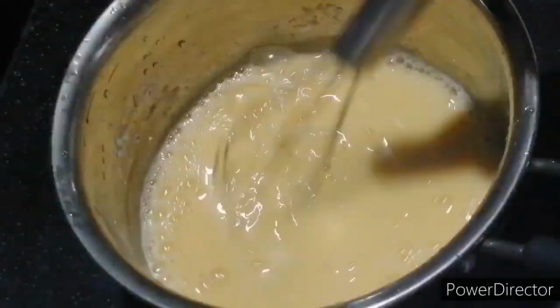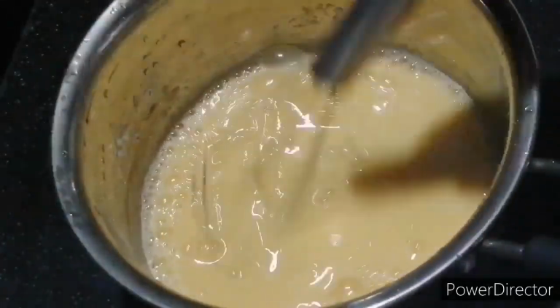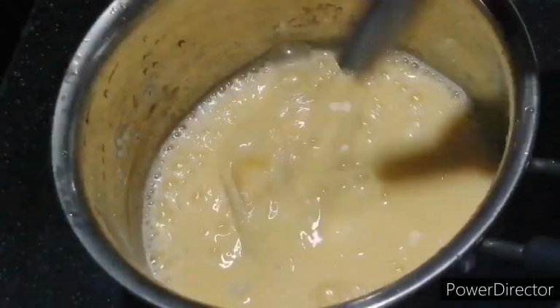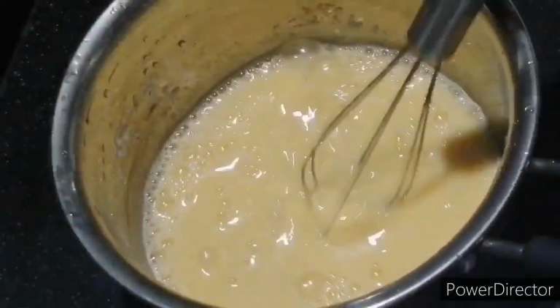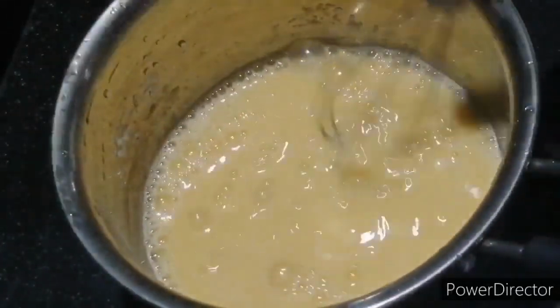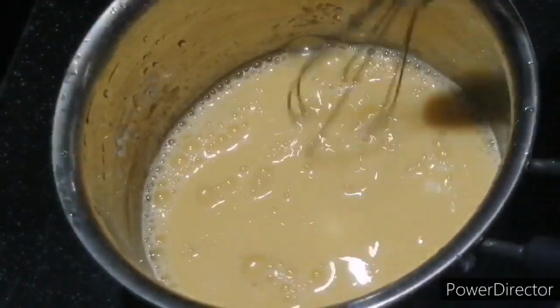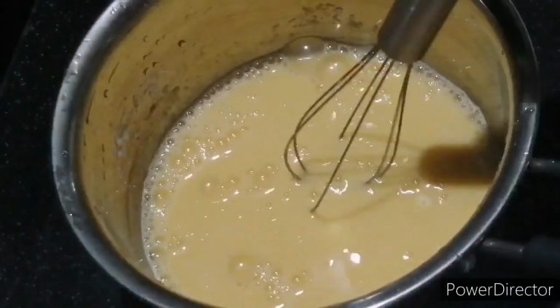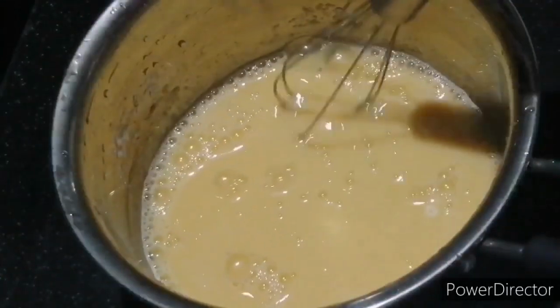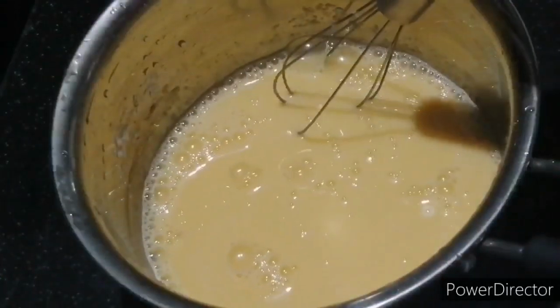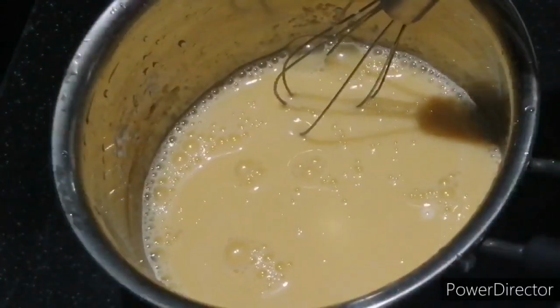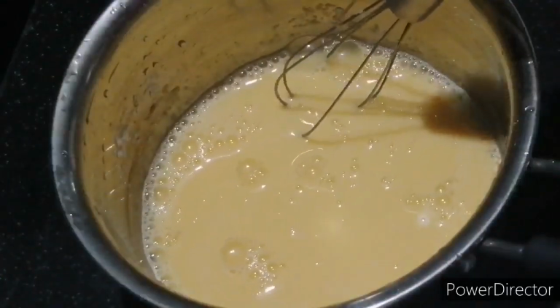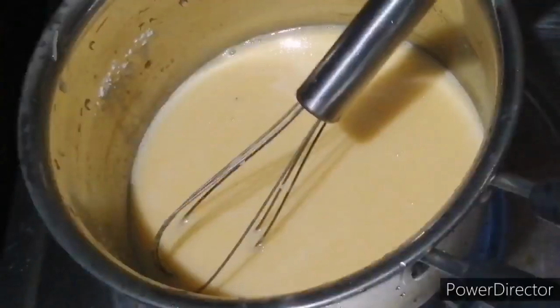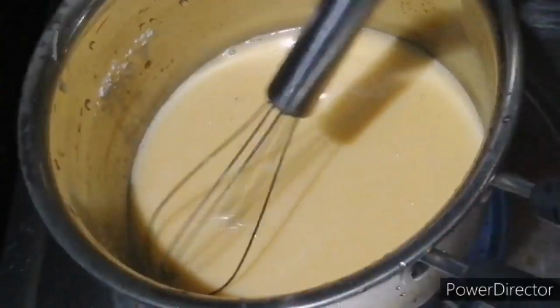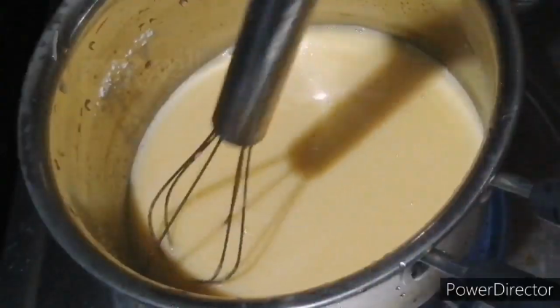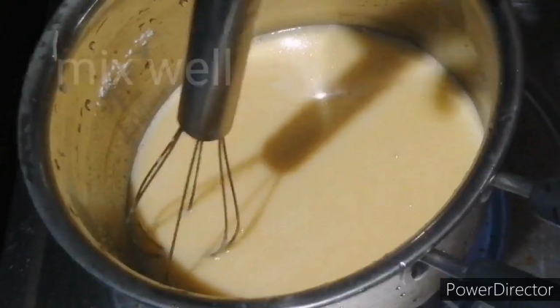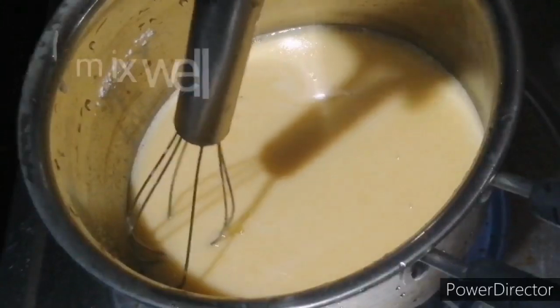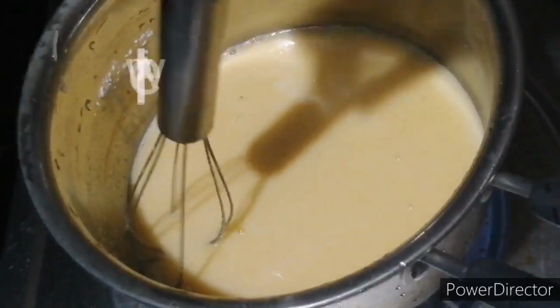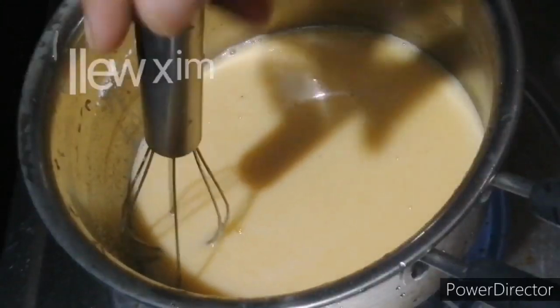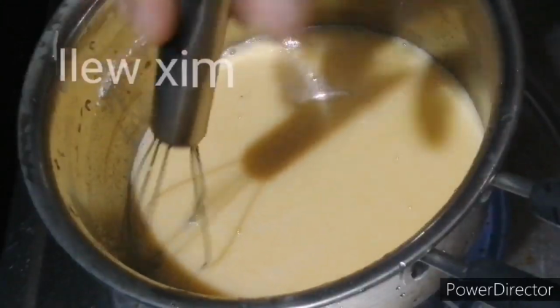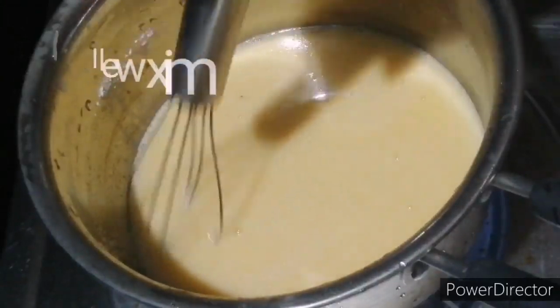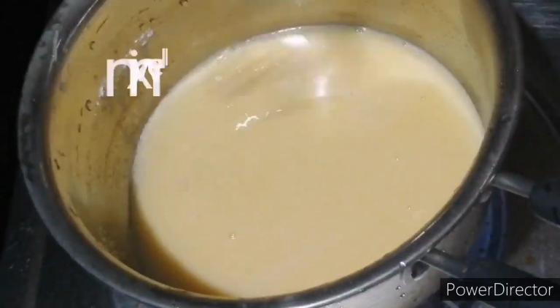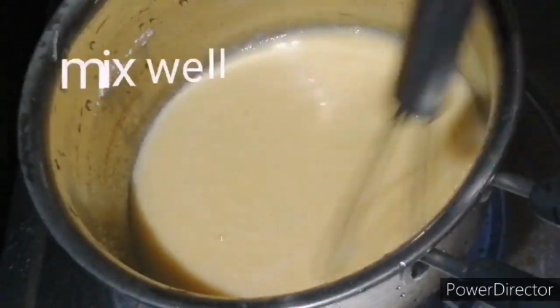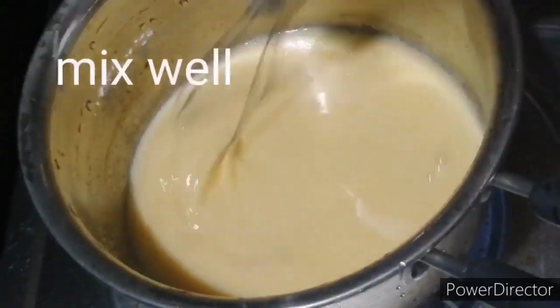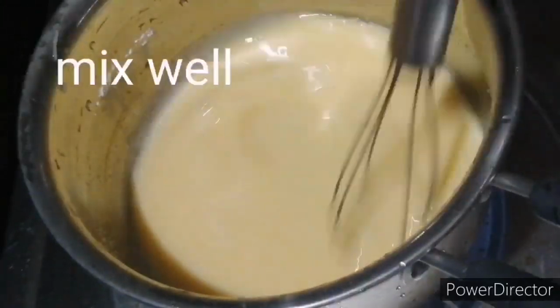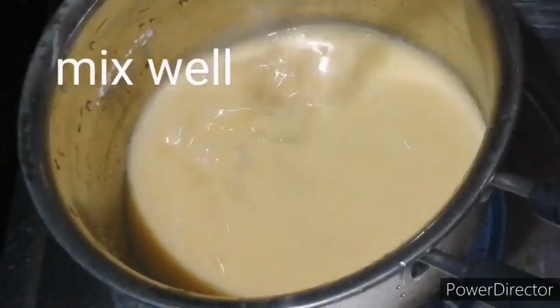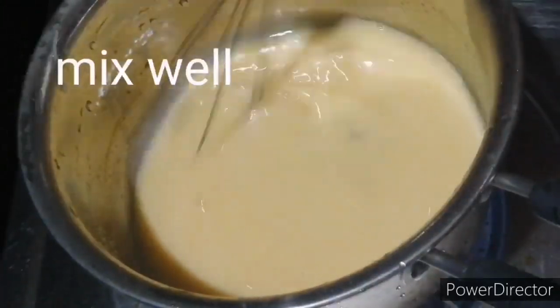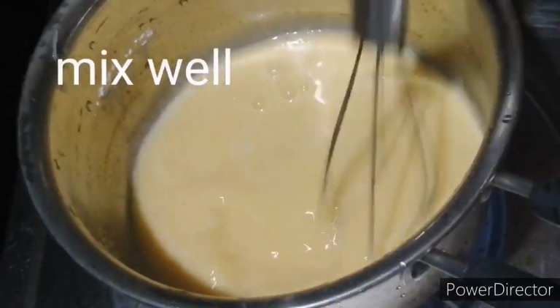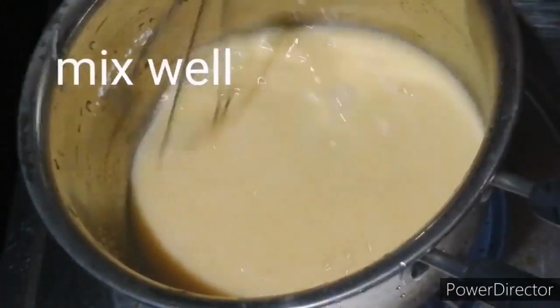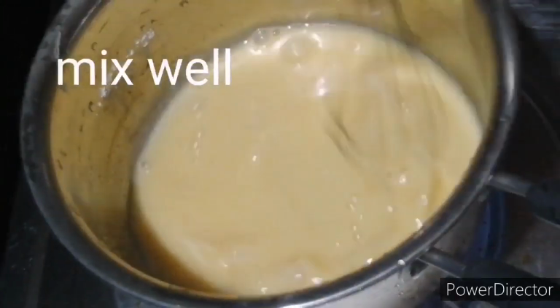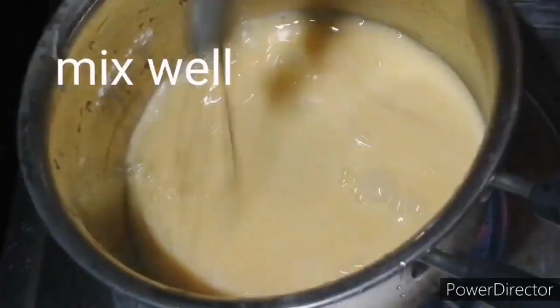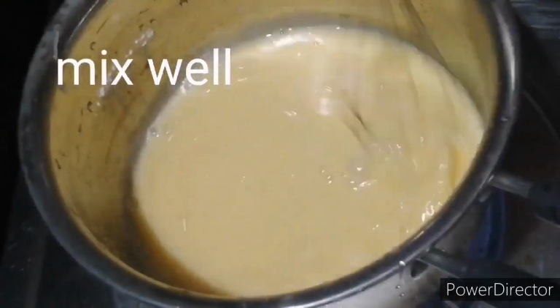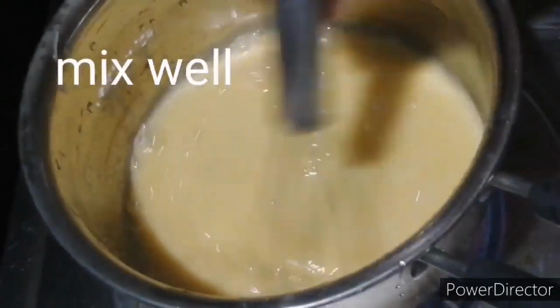Then we will move it and heat it with a low flame.